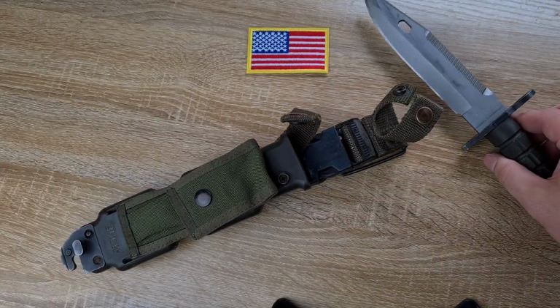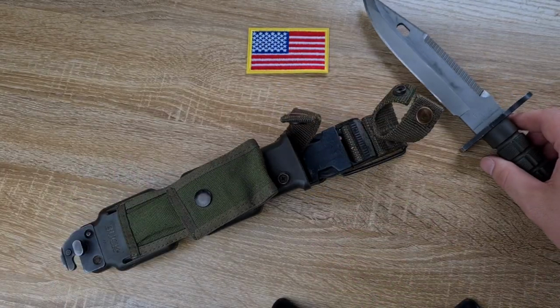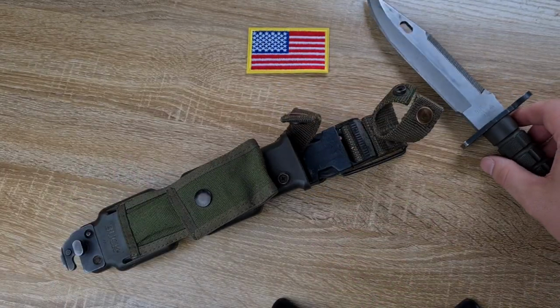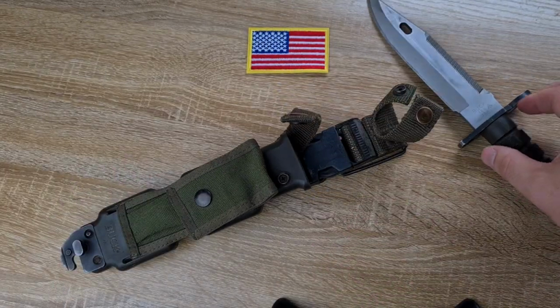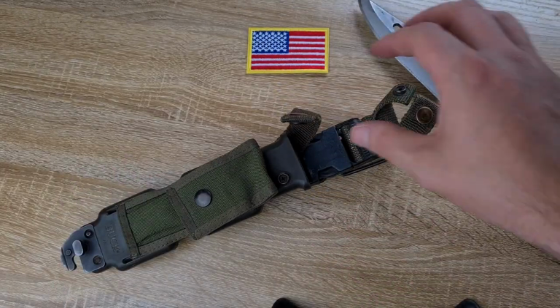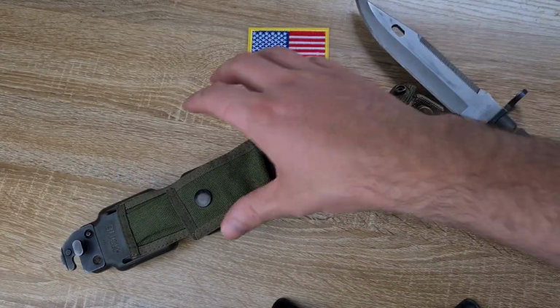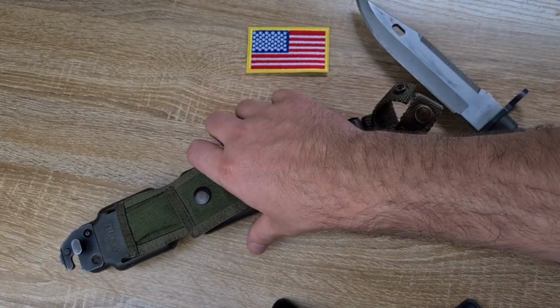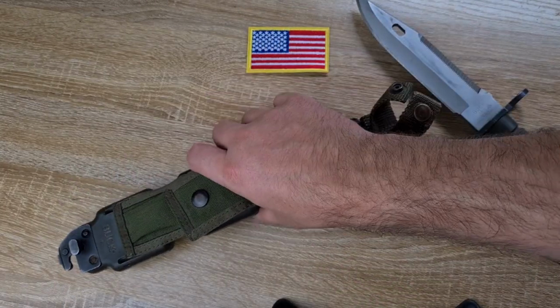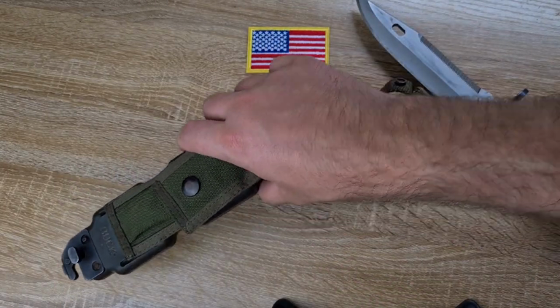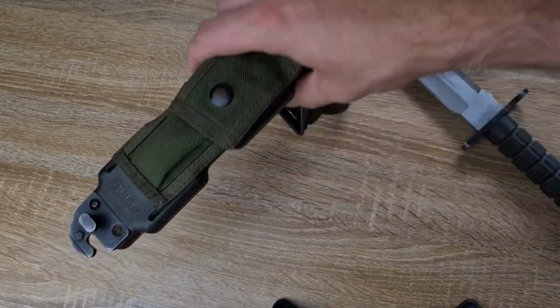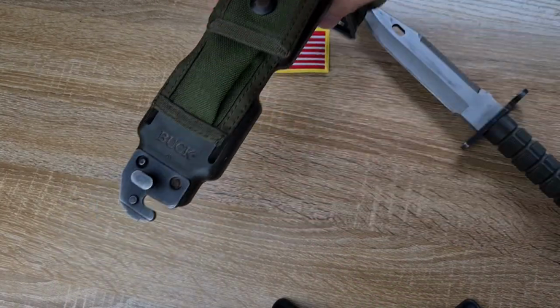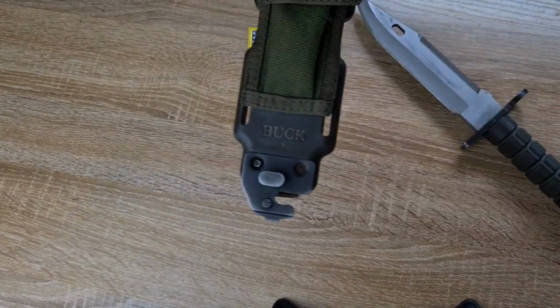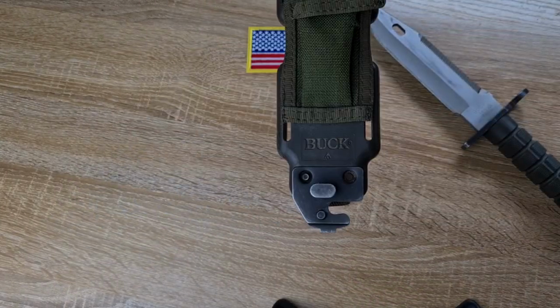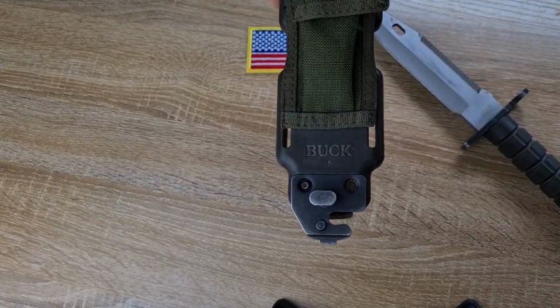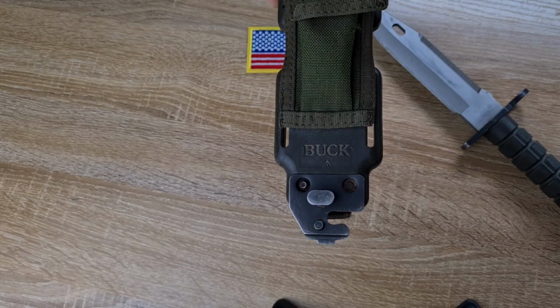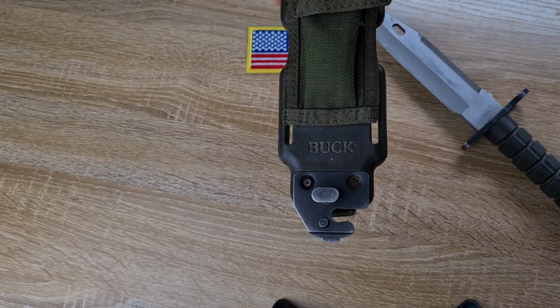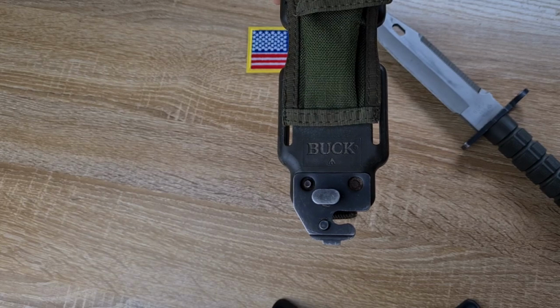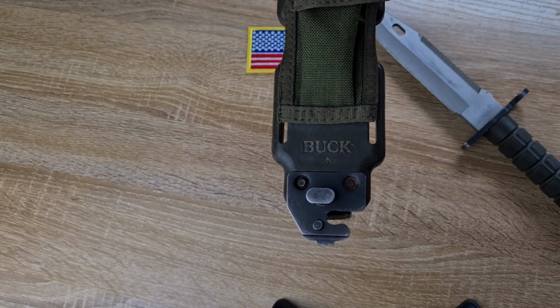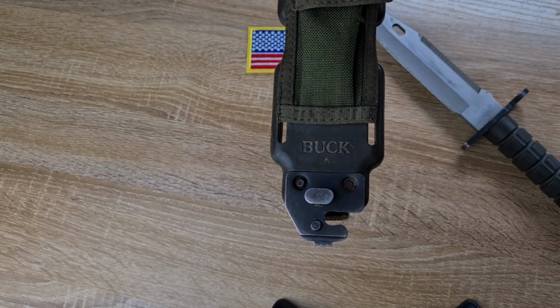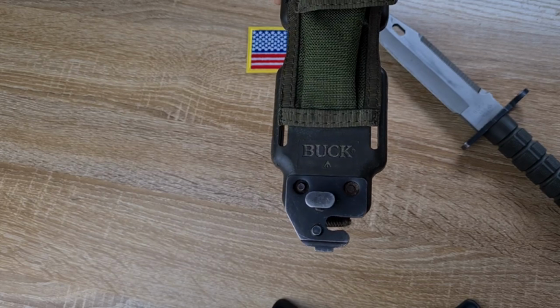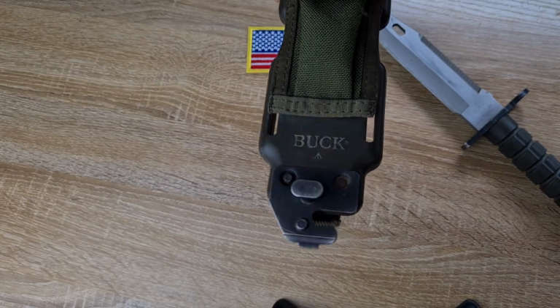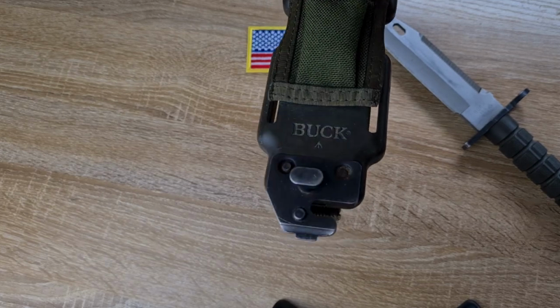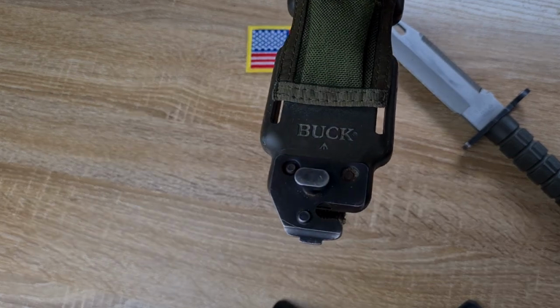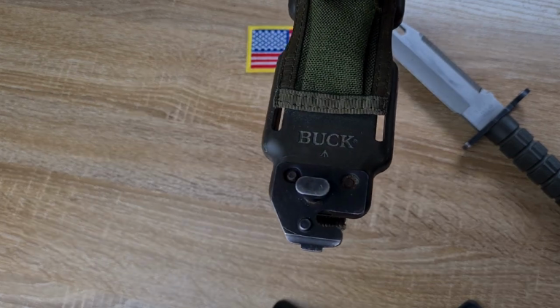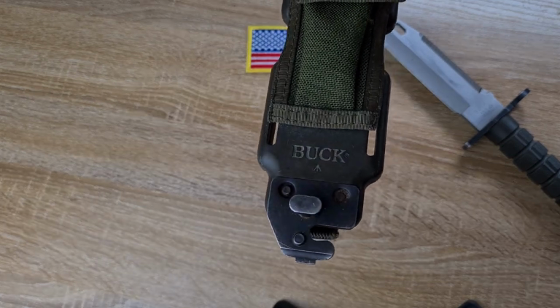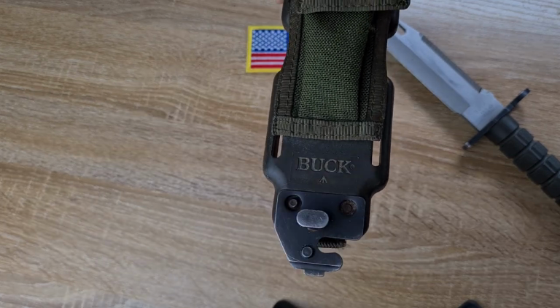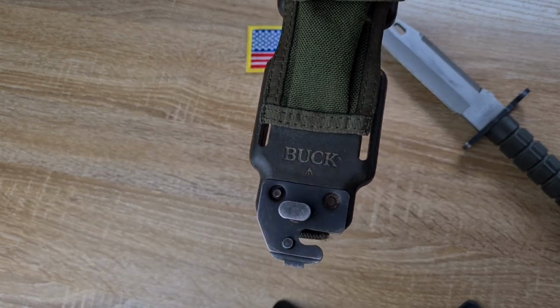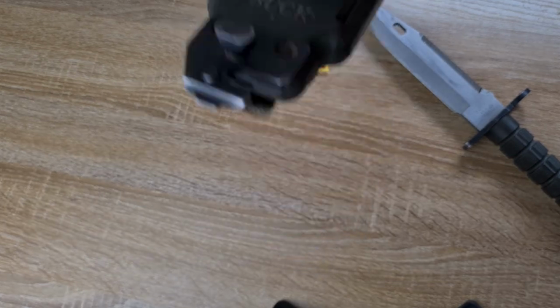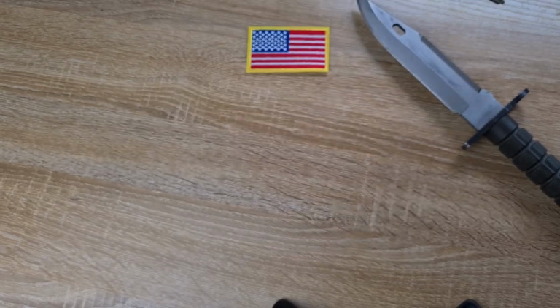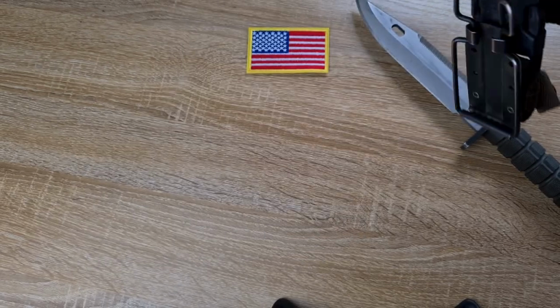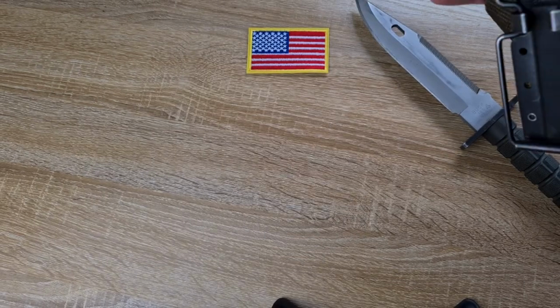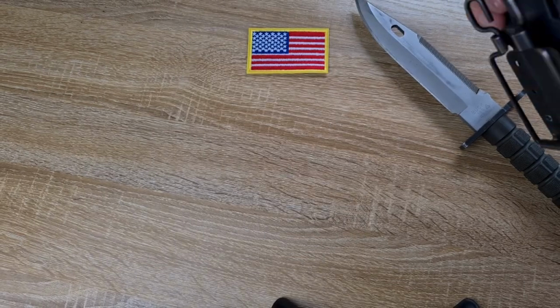The great thing about a Buck is it also says it on the scabbard. You might also notice something else down there — I'll explain that later.